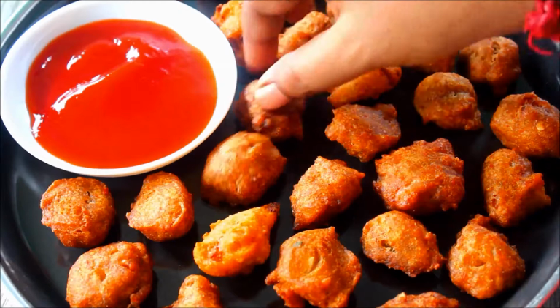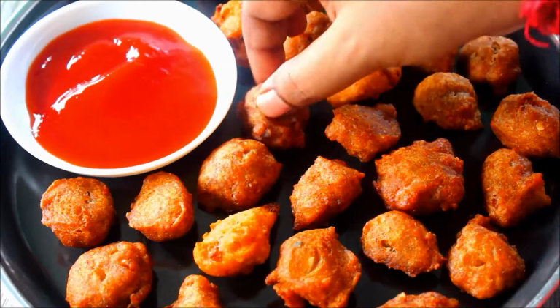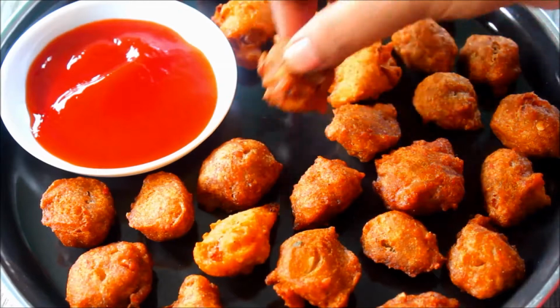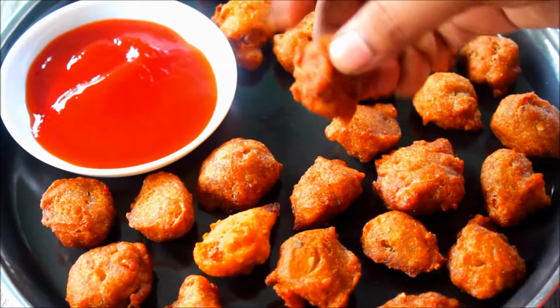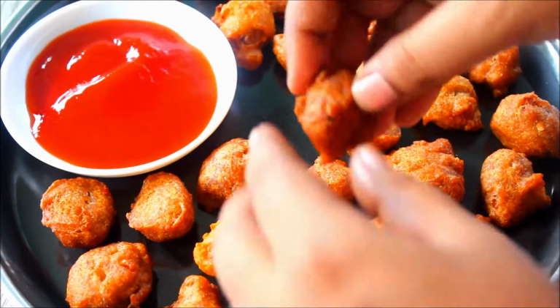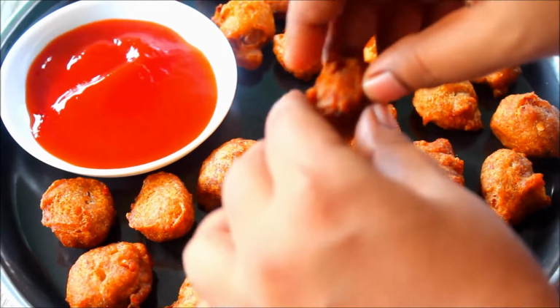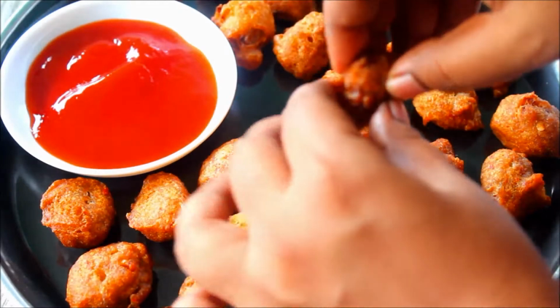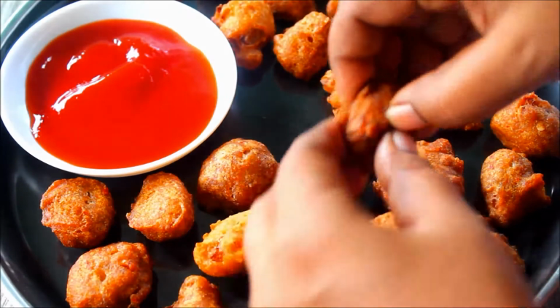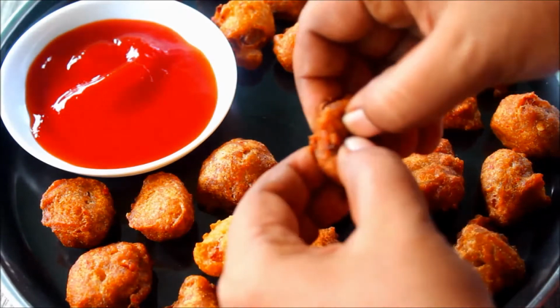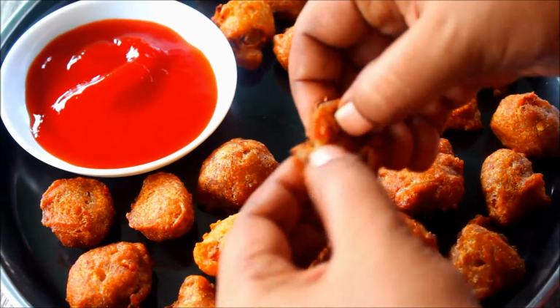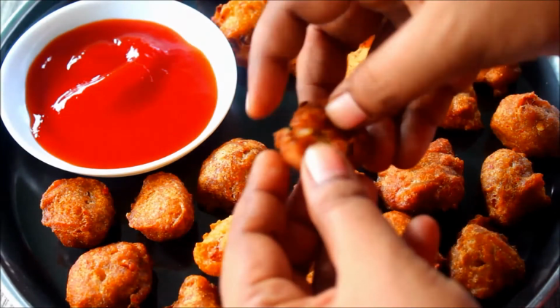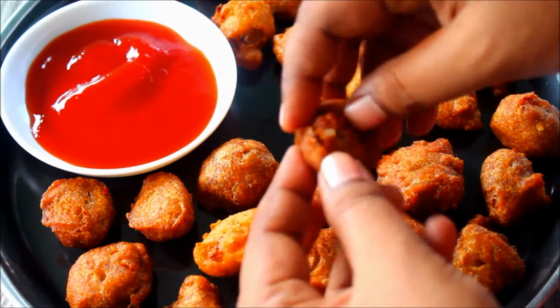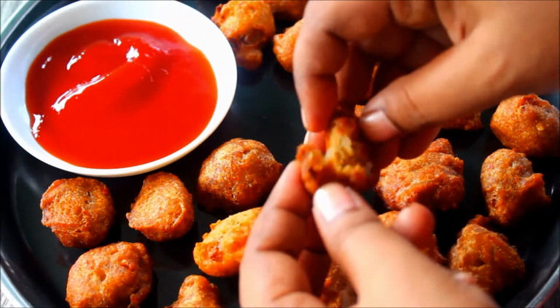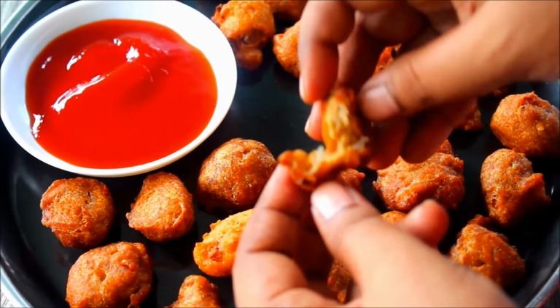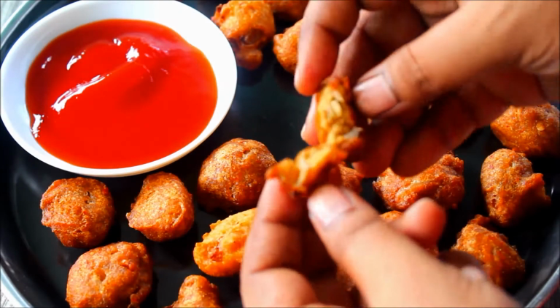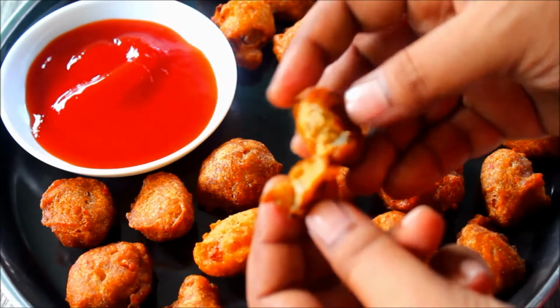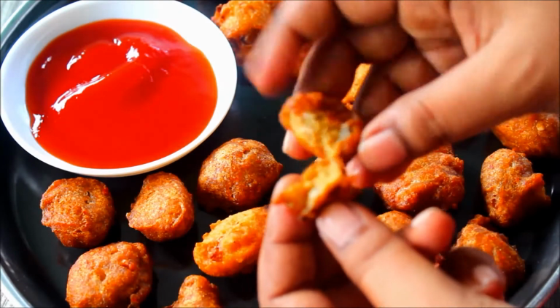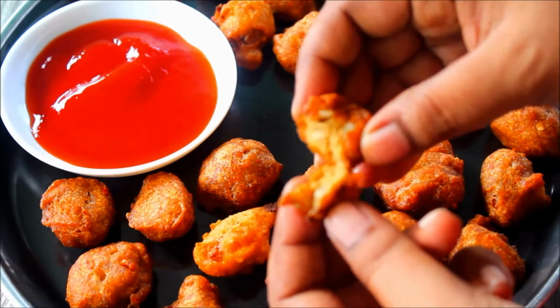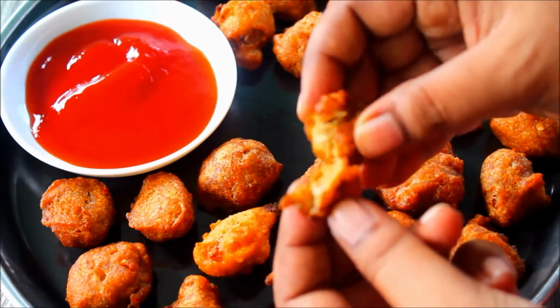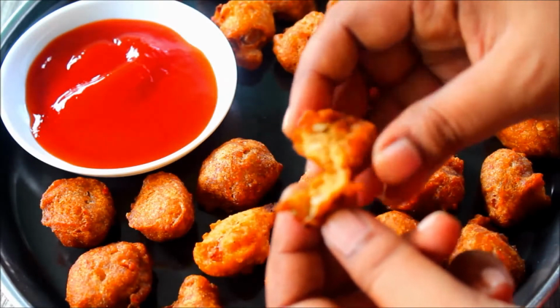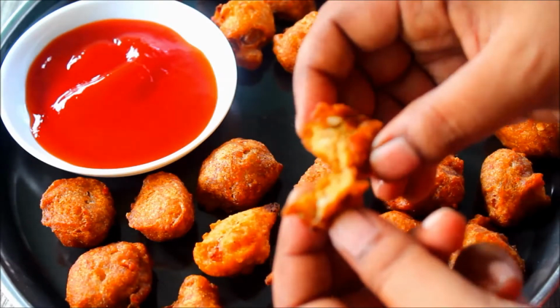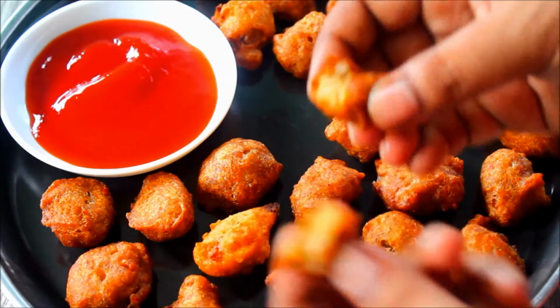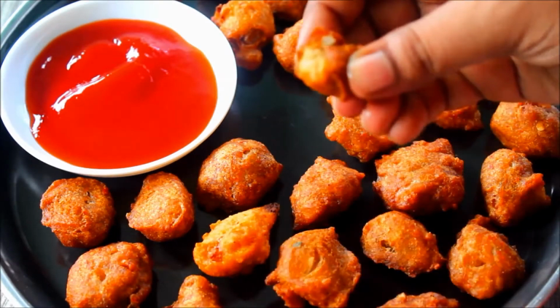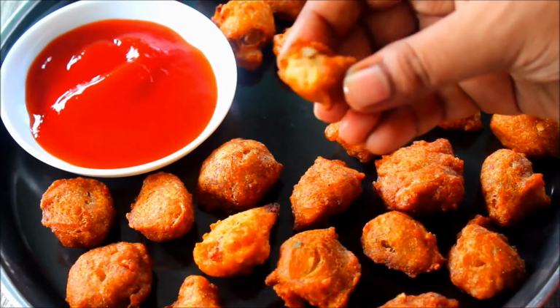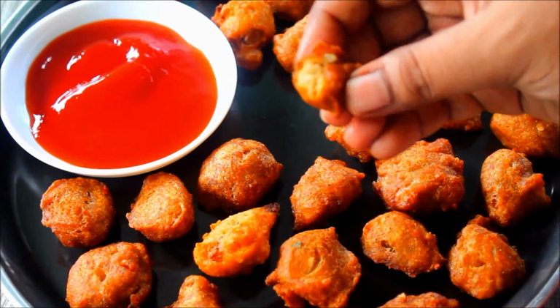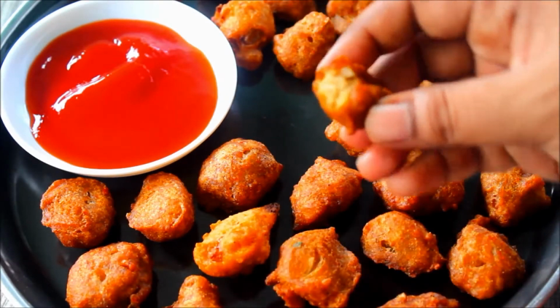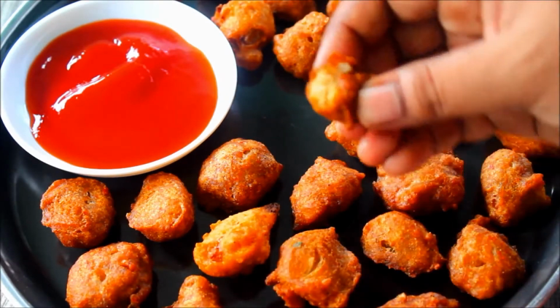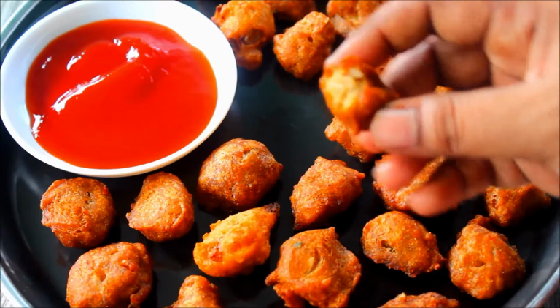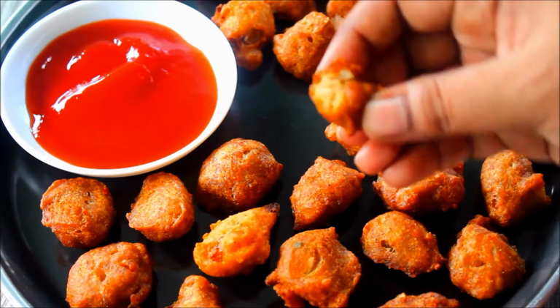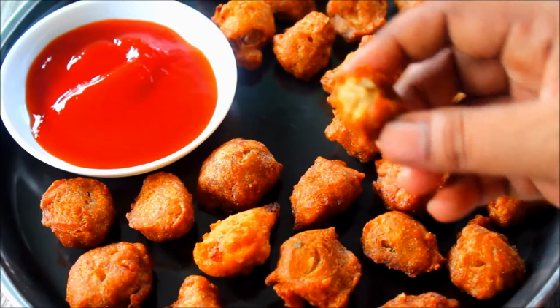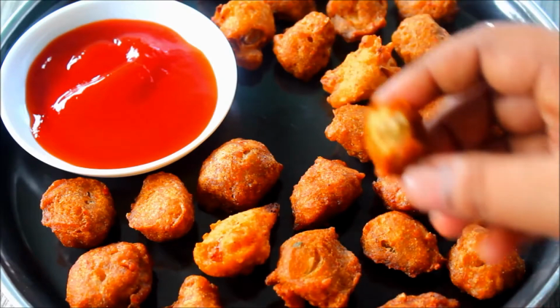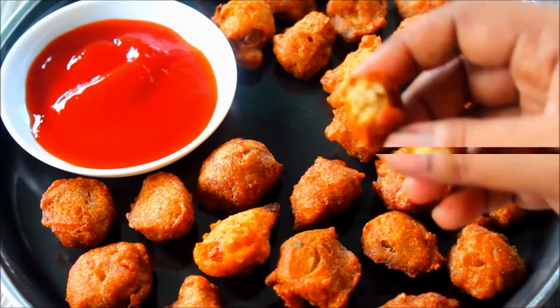Hello everyone. Welcome to Cookpotsubi. This recipe is very easy for me.